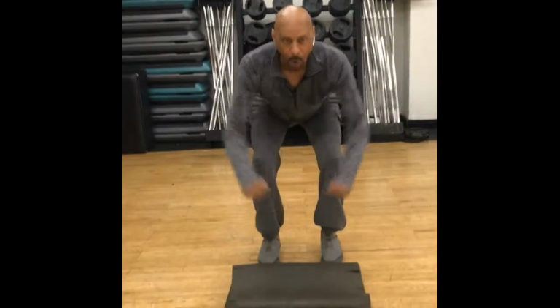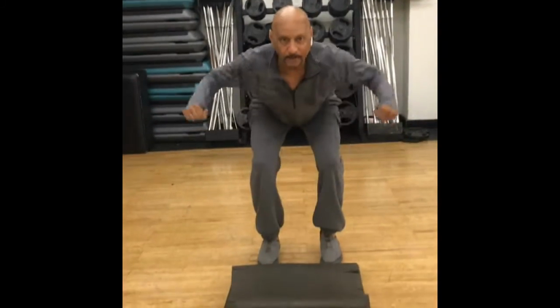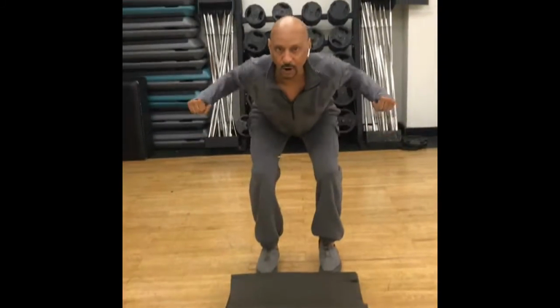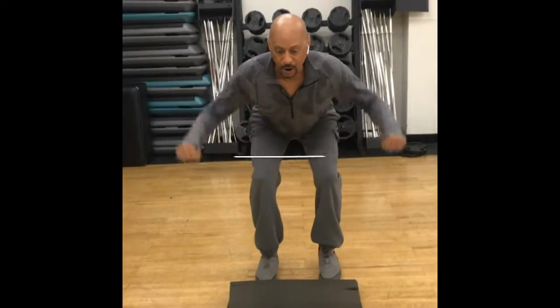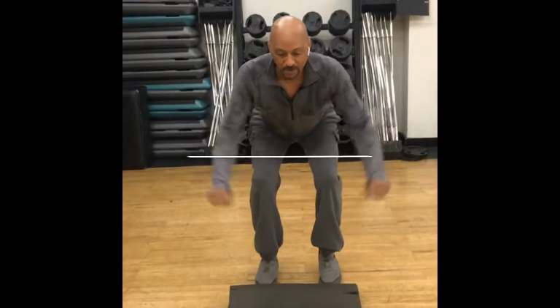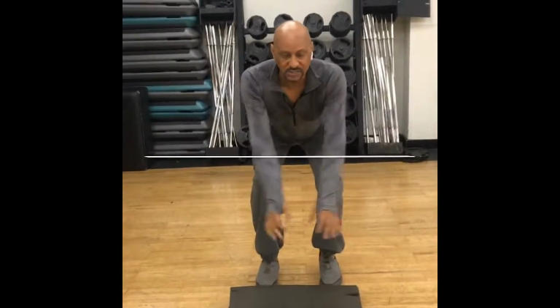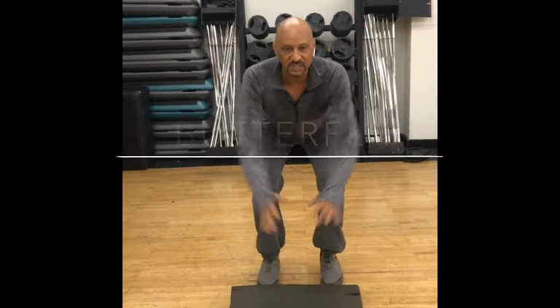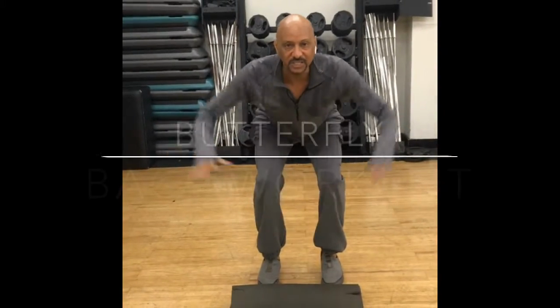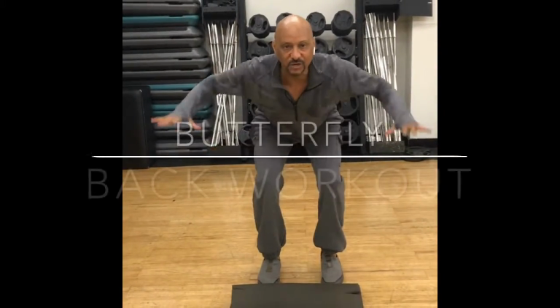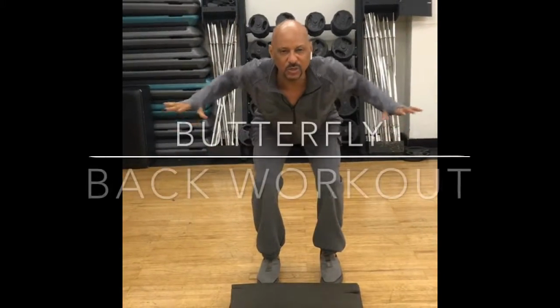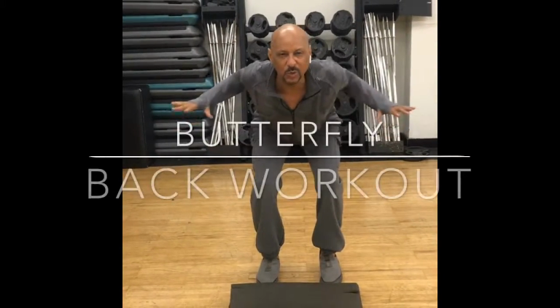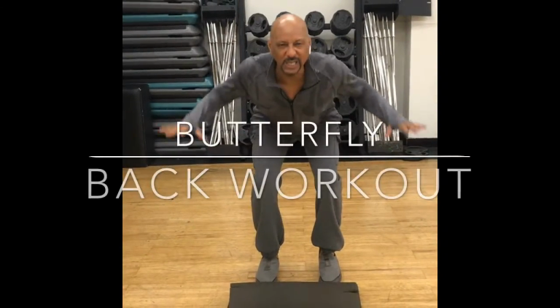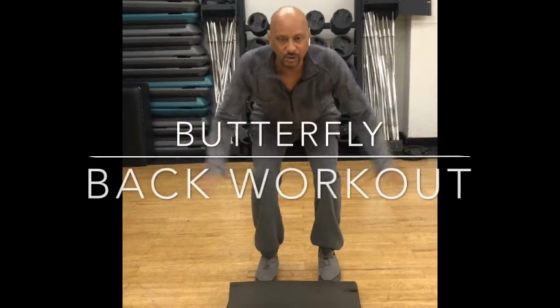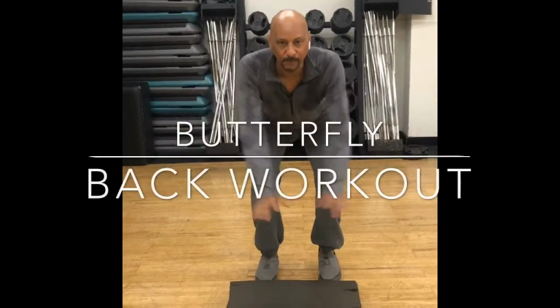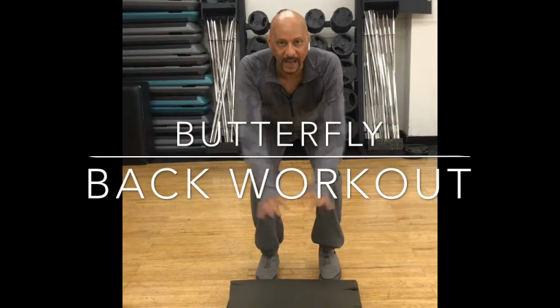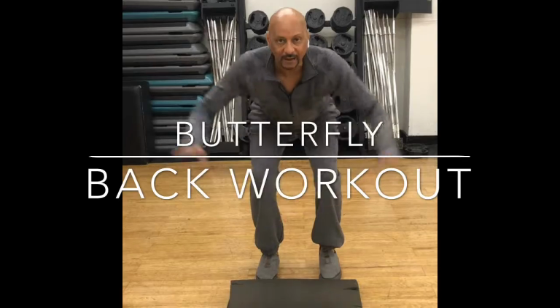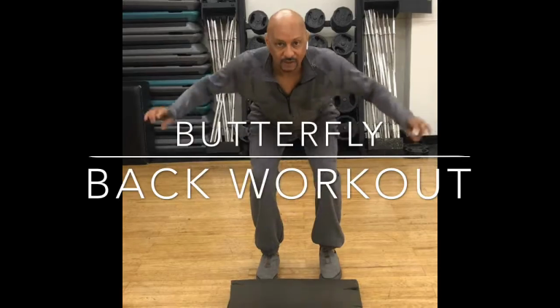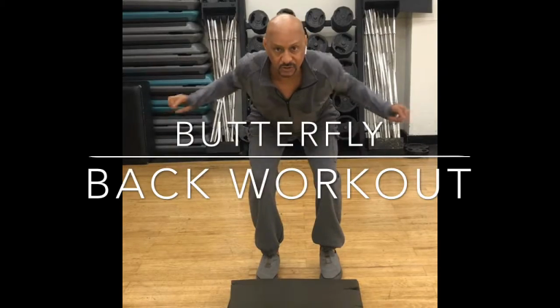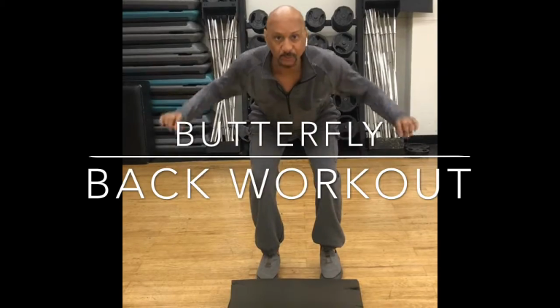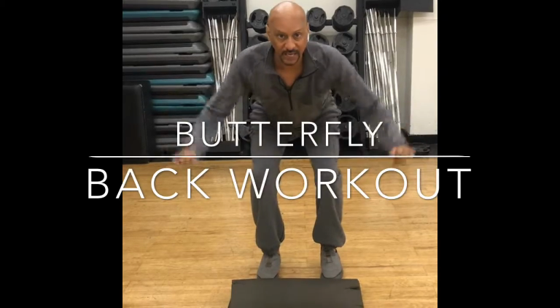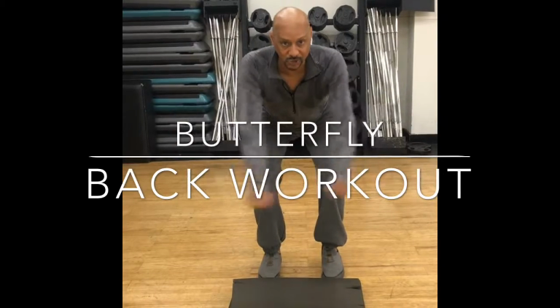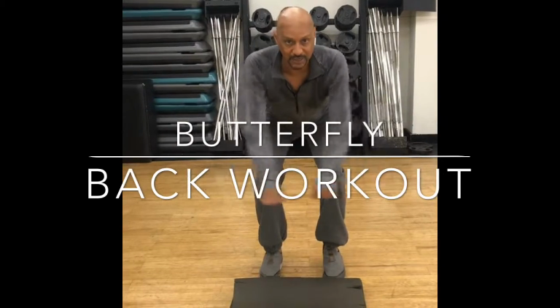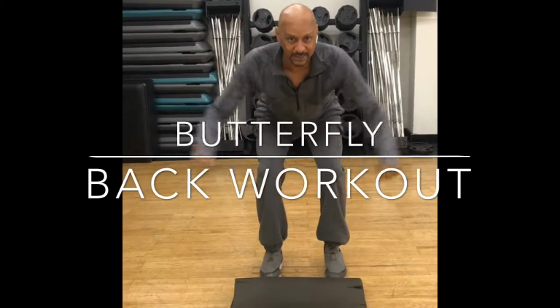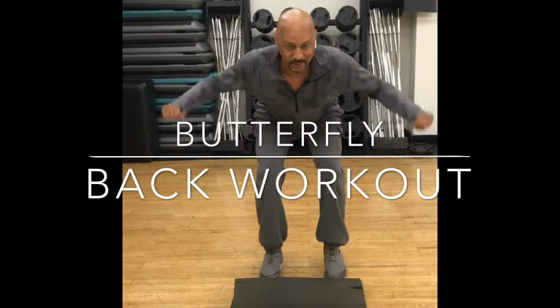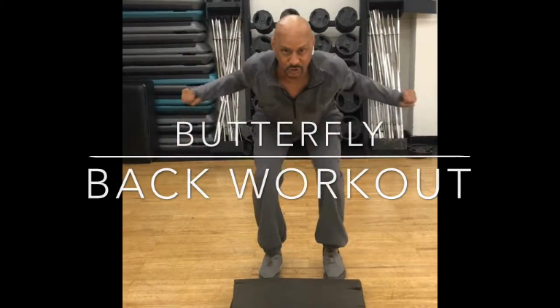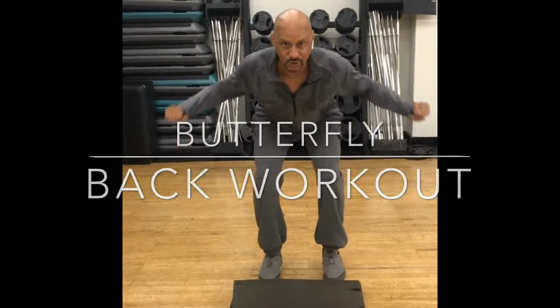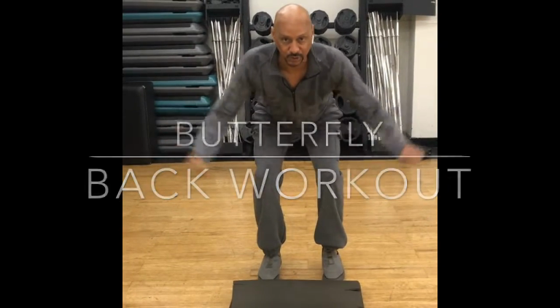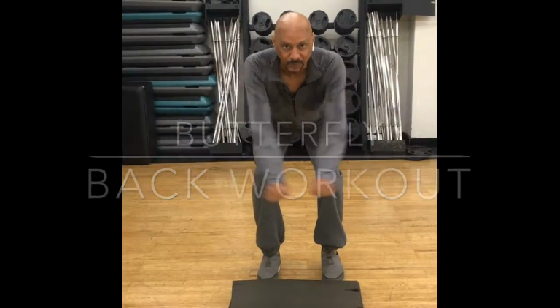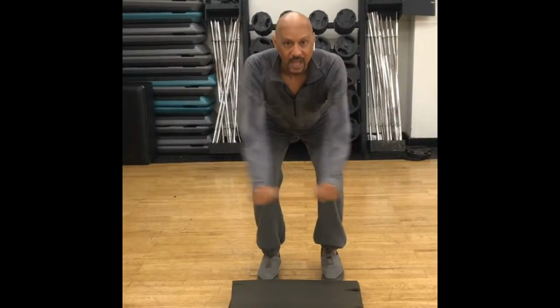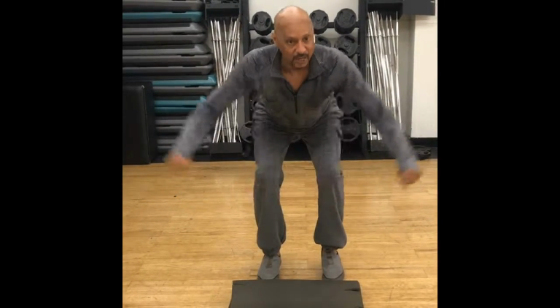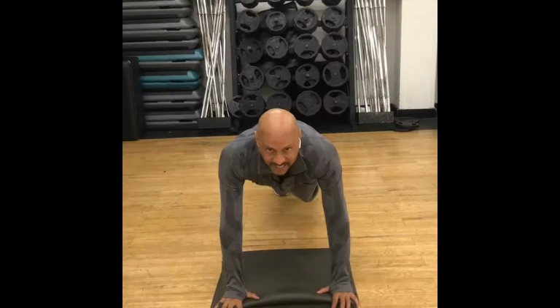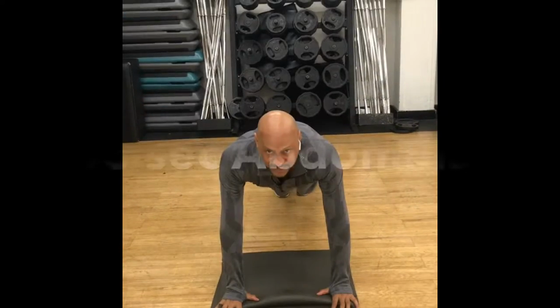Once you've done your squats, open up your arms and just see if you can squeeze your back. This is going to be exercise number two.